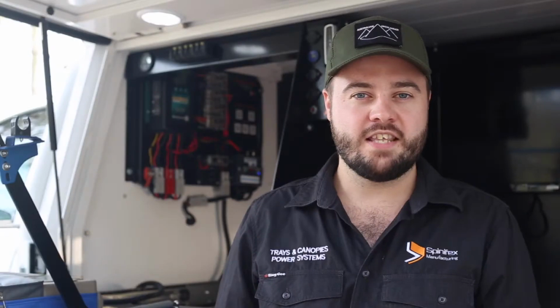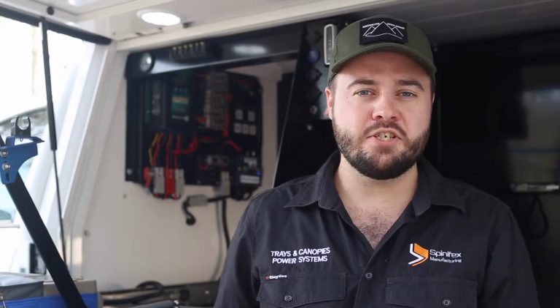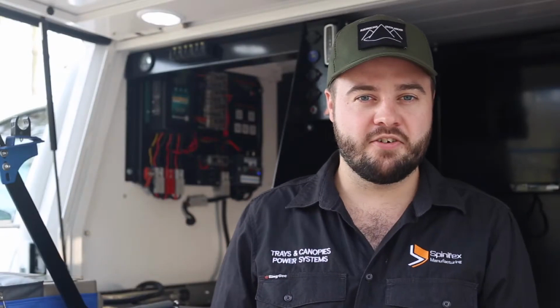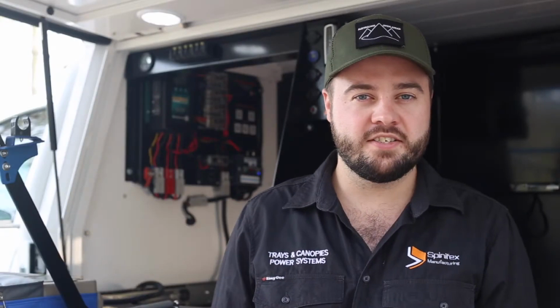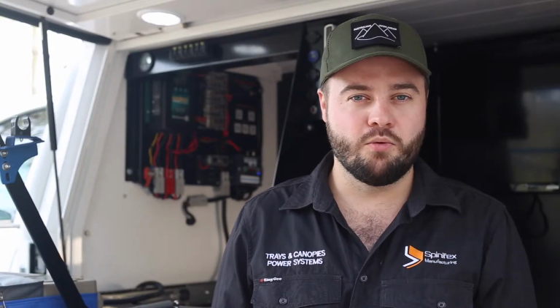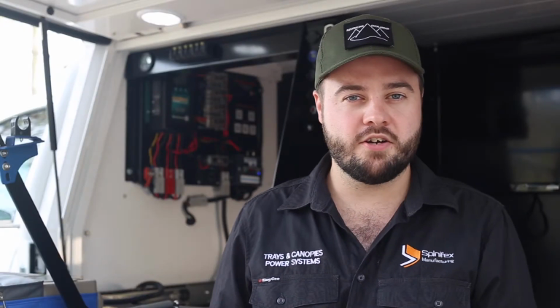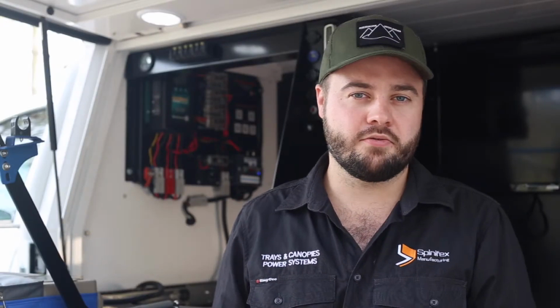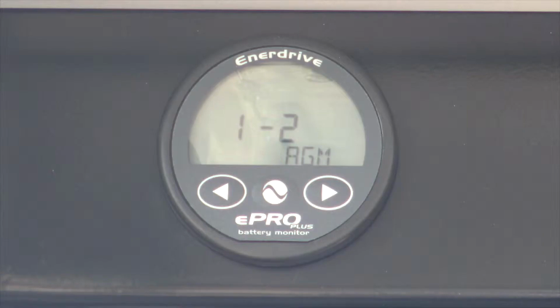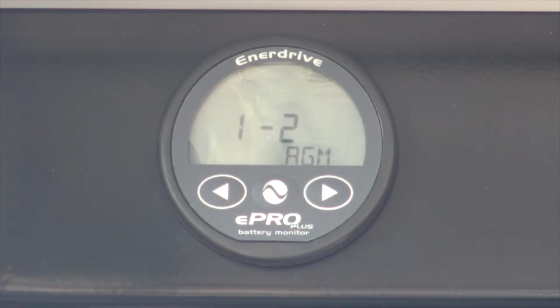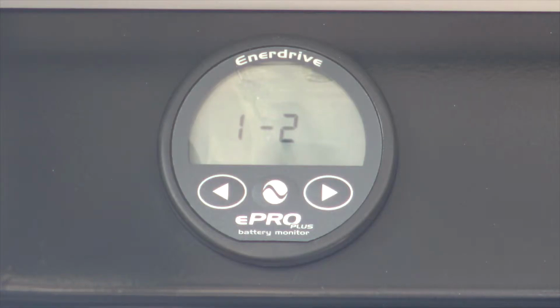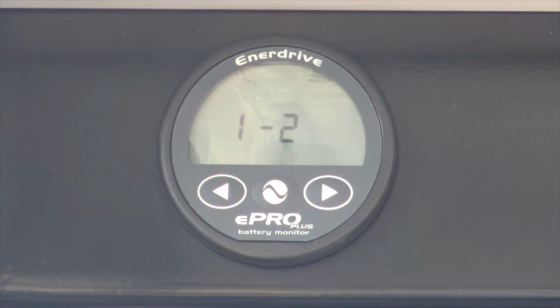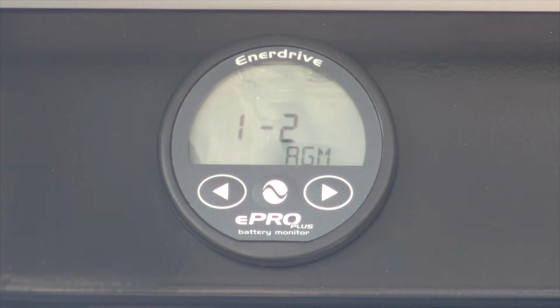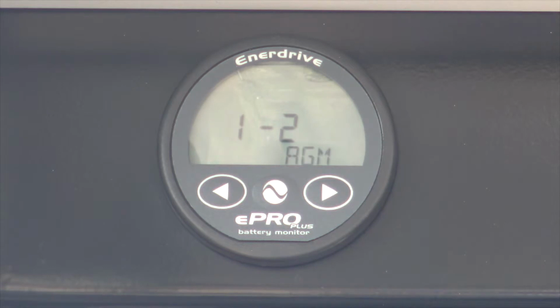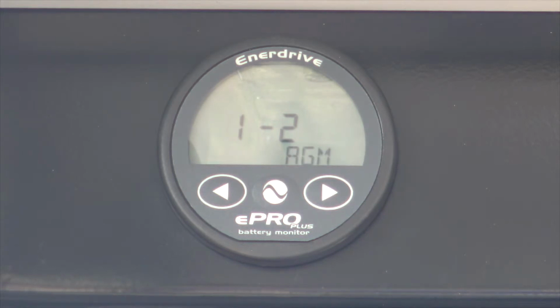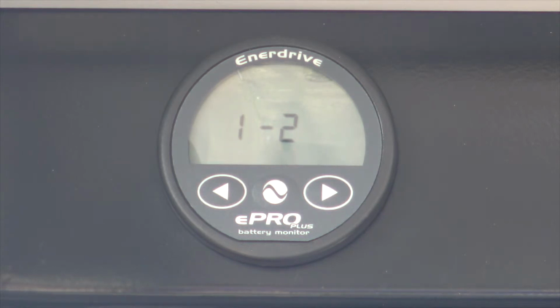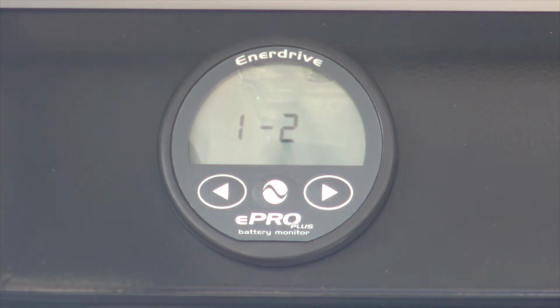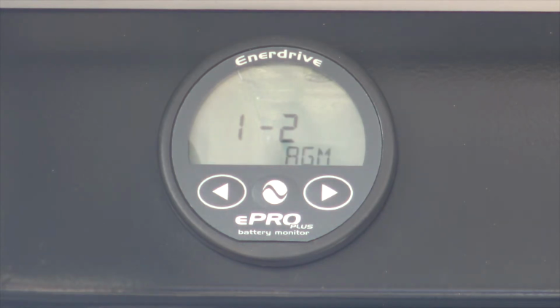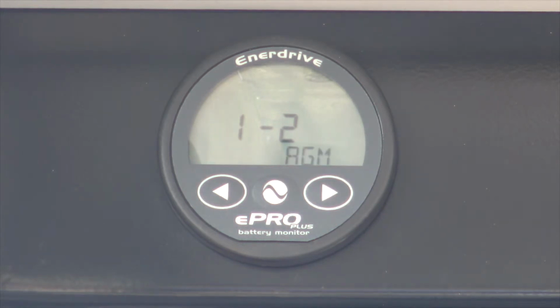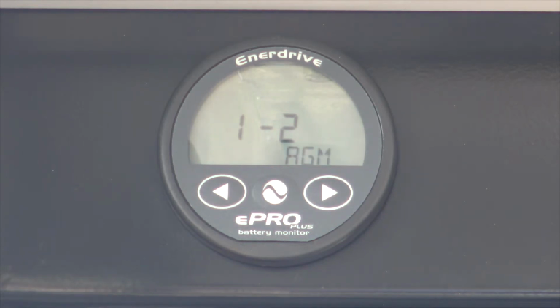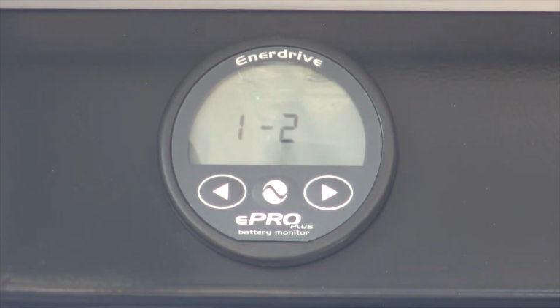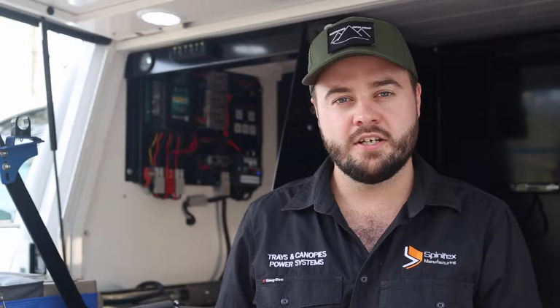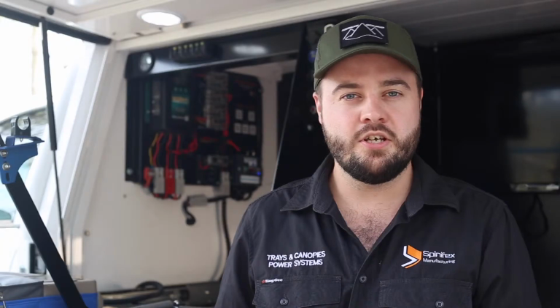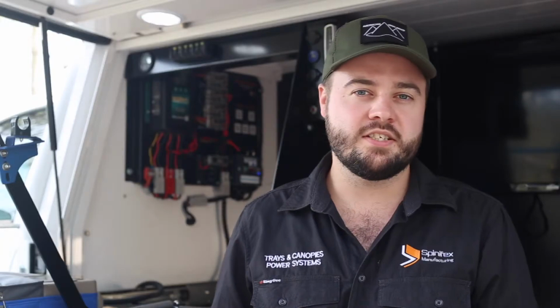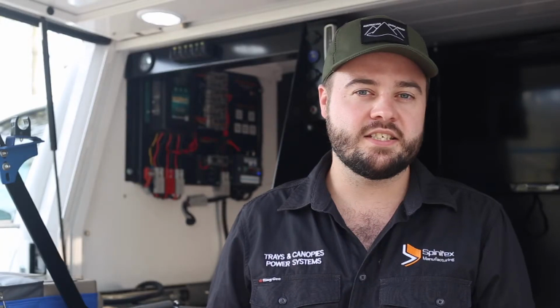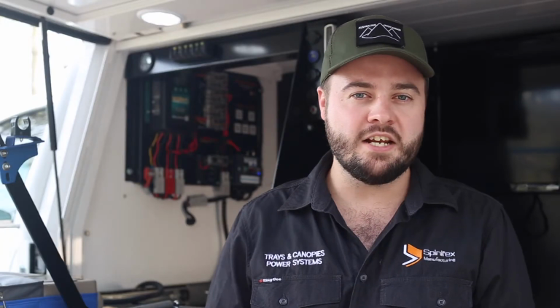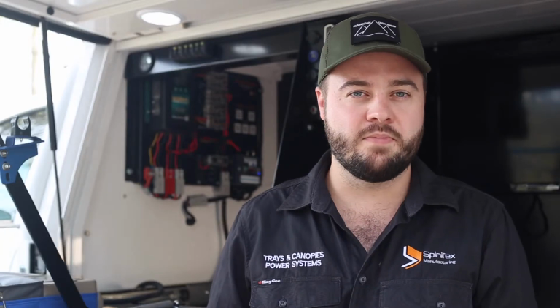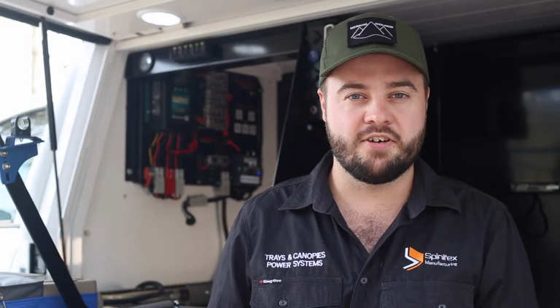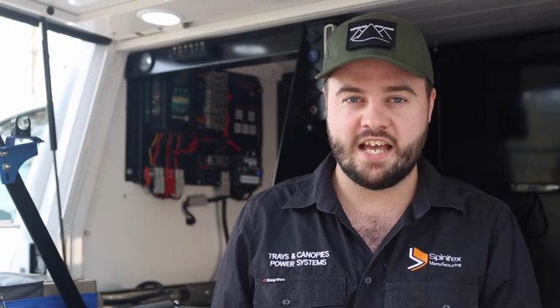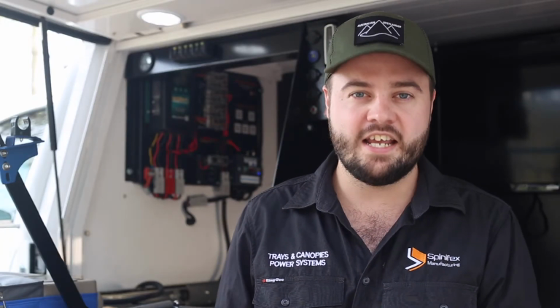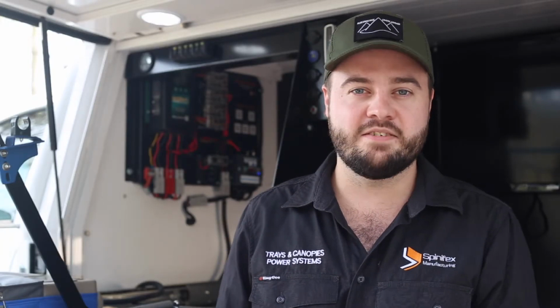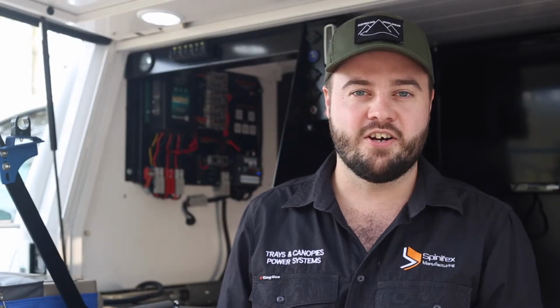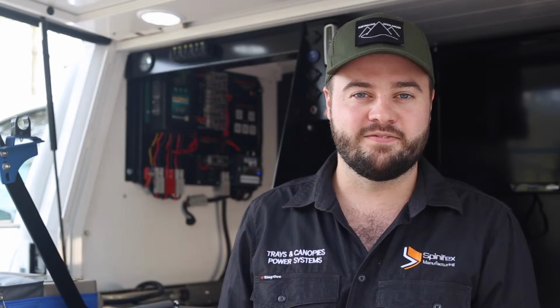The house batteries are wired through the Enerdrive battery monitor. This is remote mounted, so you can see the state of your batteries at any given time.